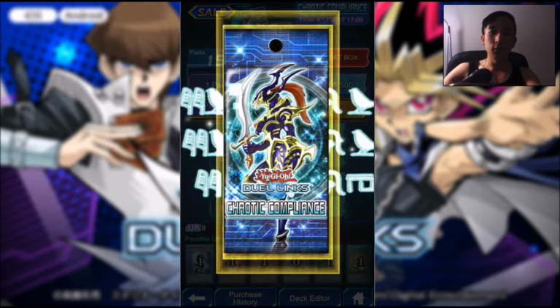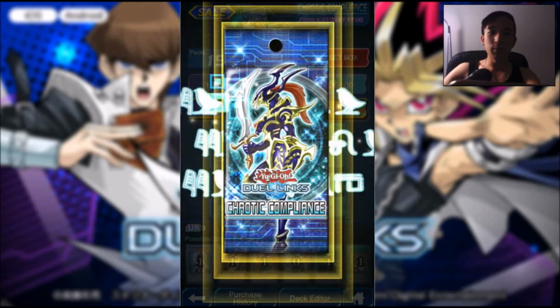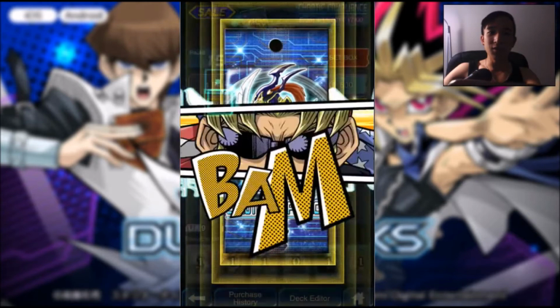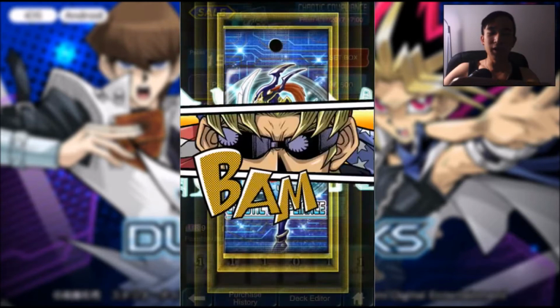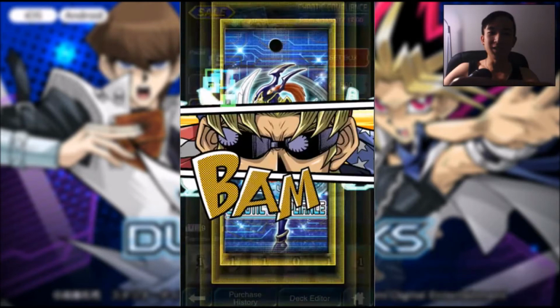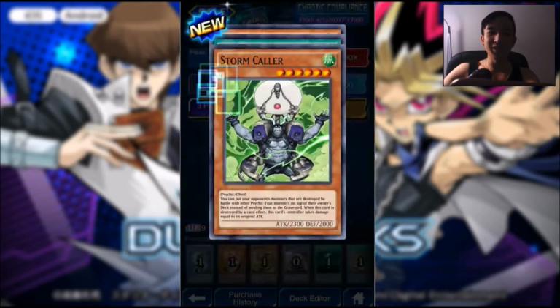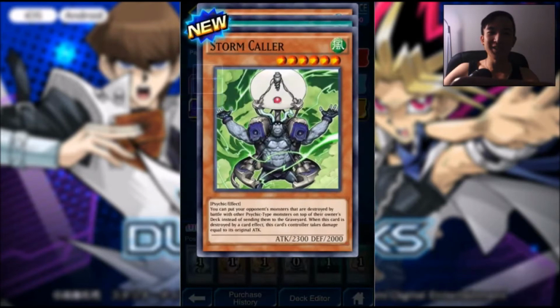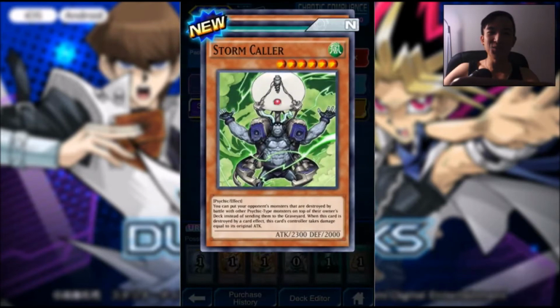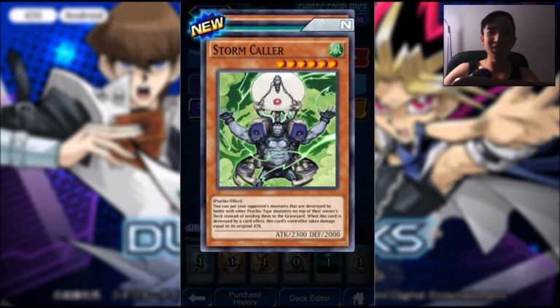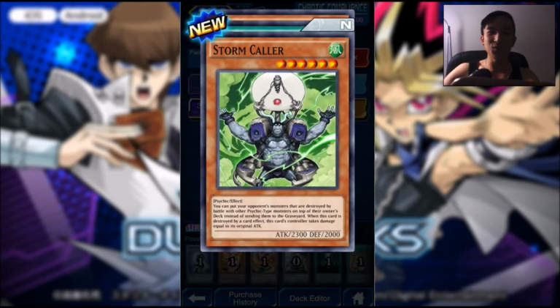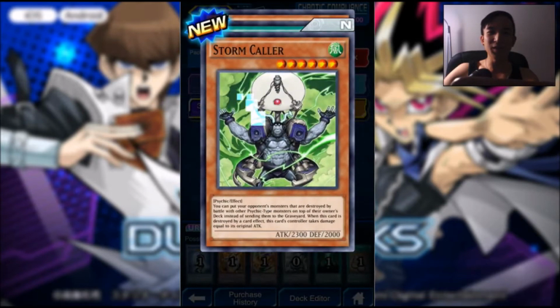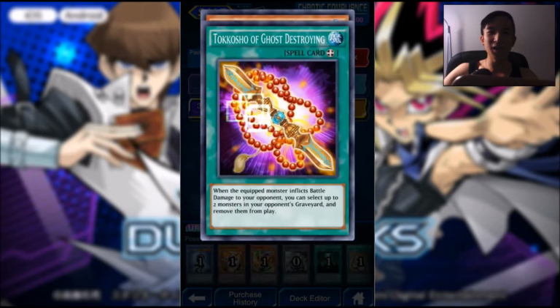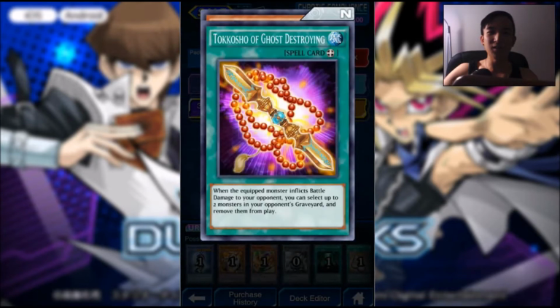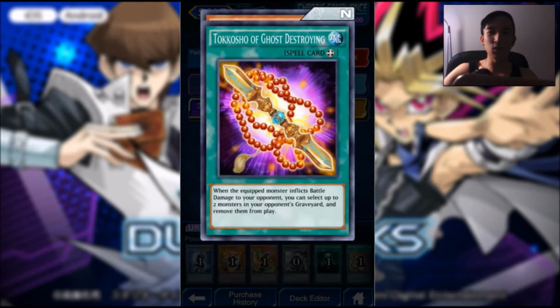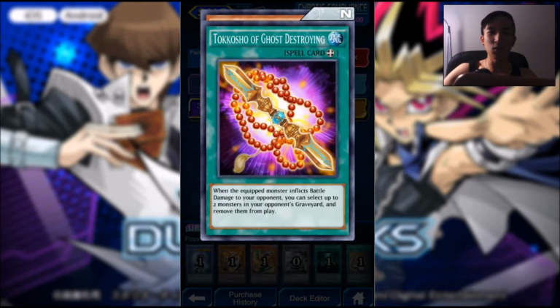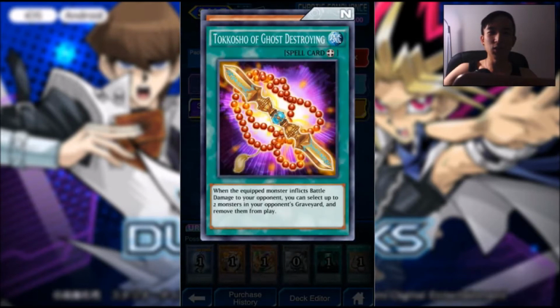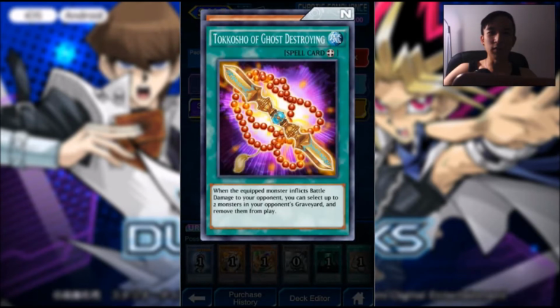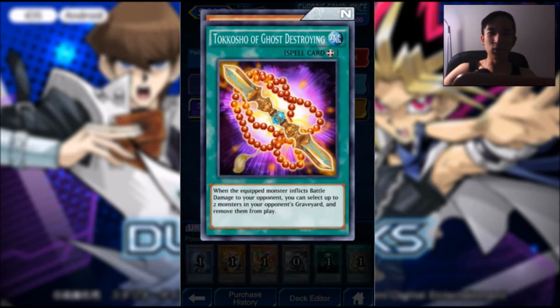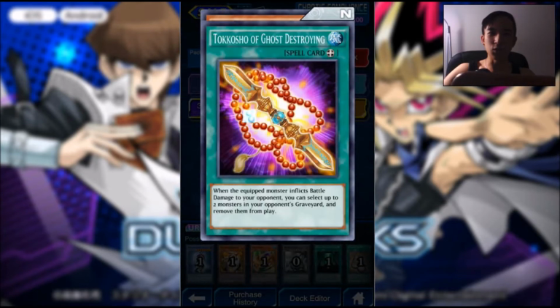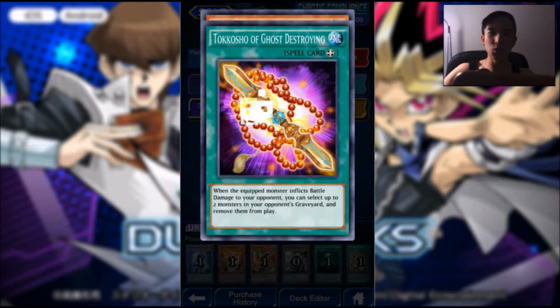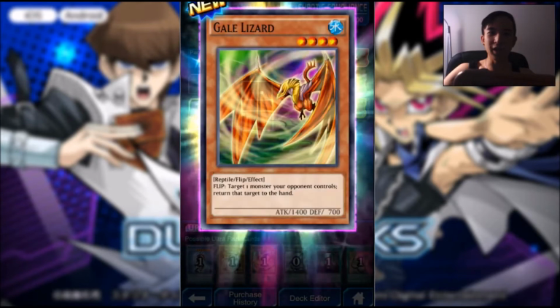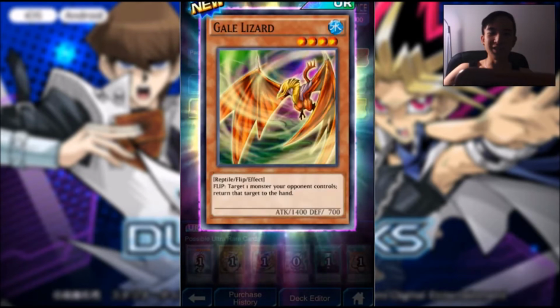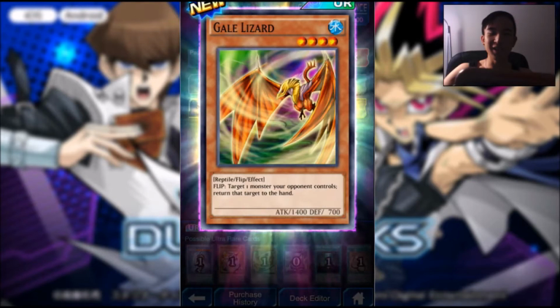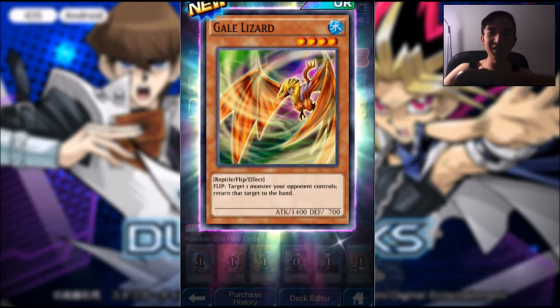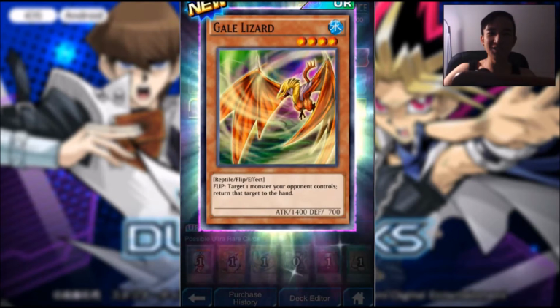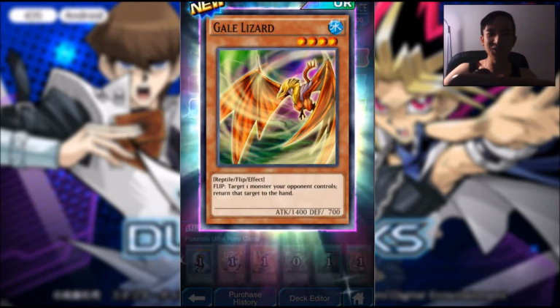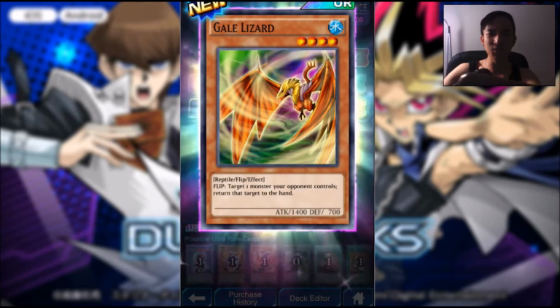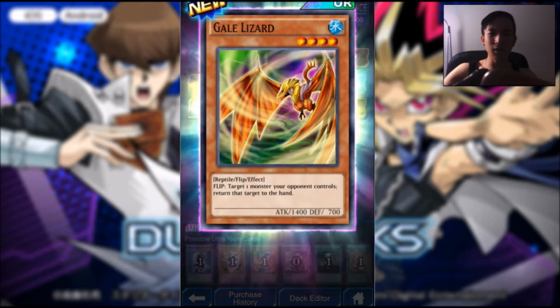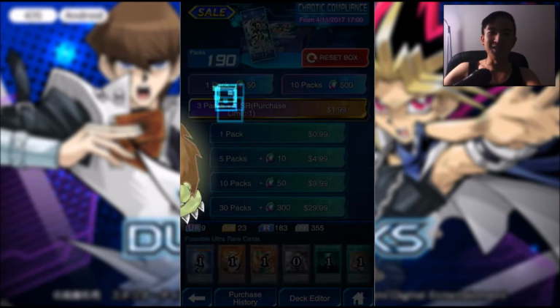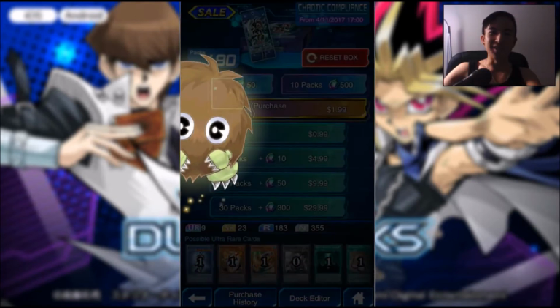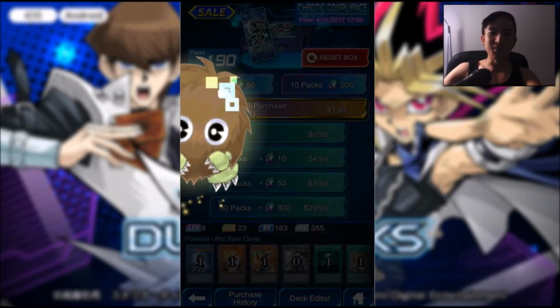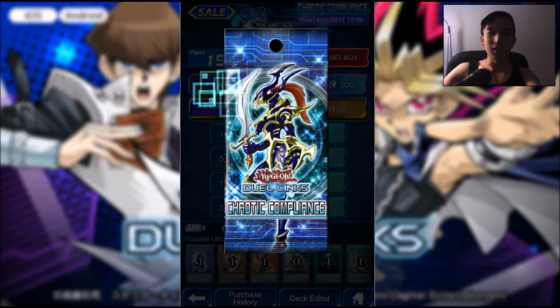Fourth pack — we got something in this one. Stormcaller, Tokosho of Ghost Destroying, and a Gale Lizard Ultra Rare. Alright, next pack.